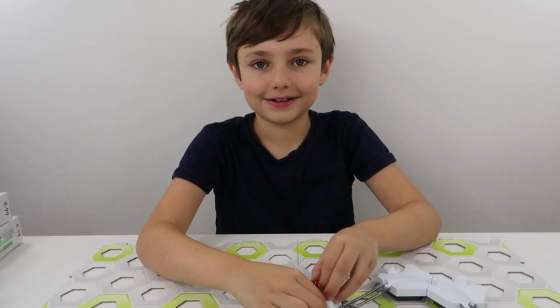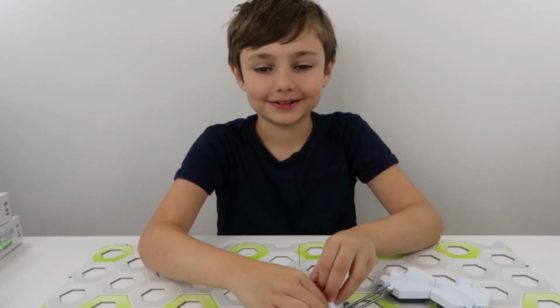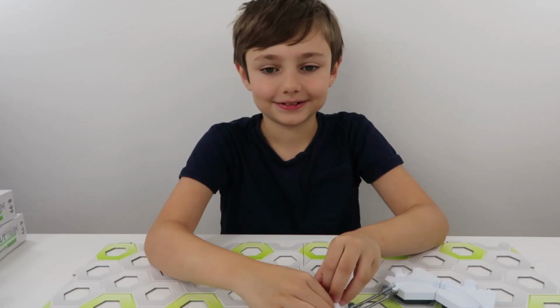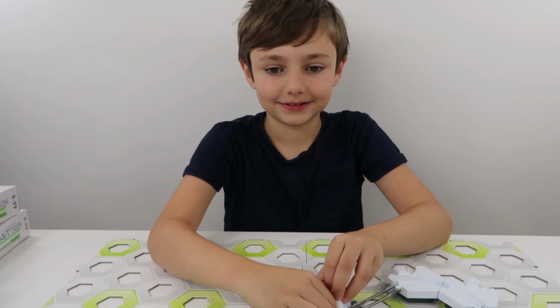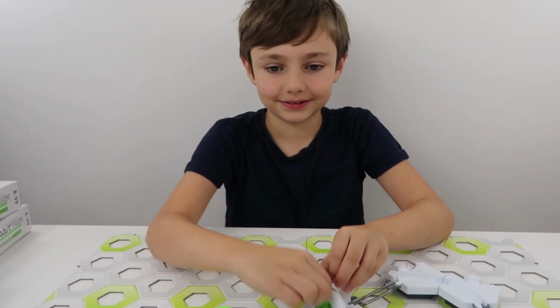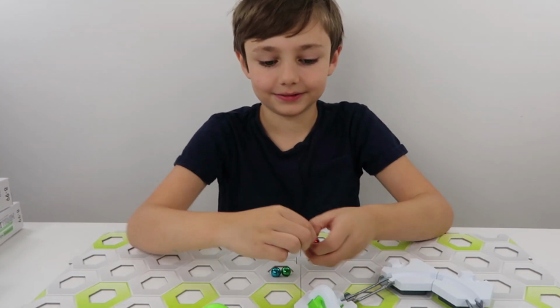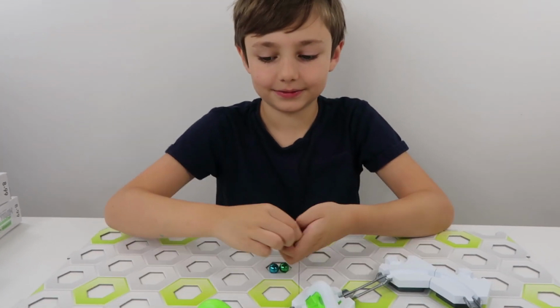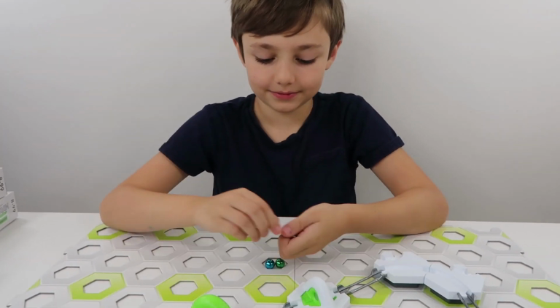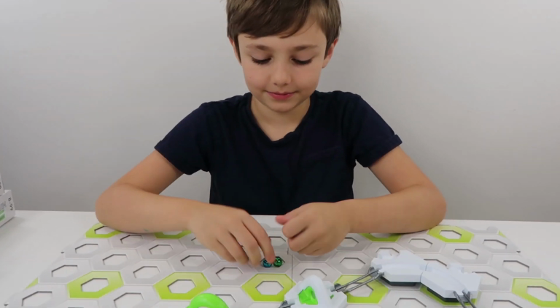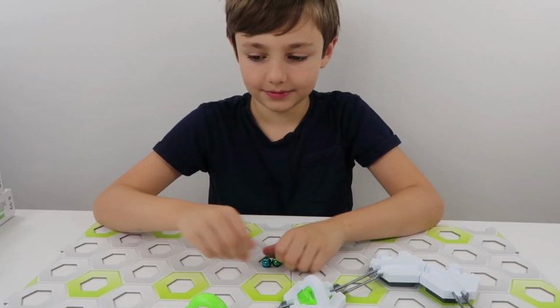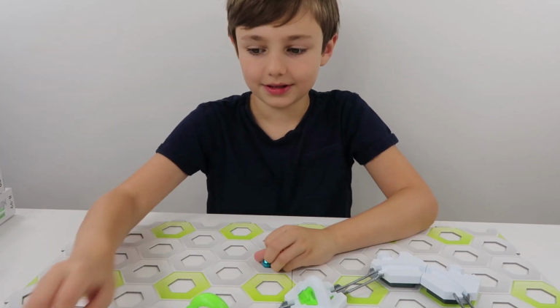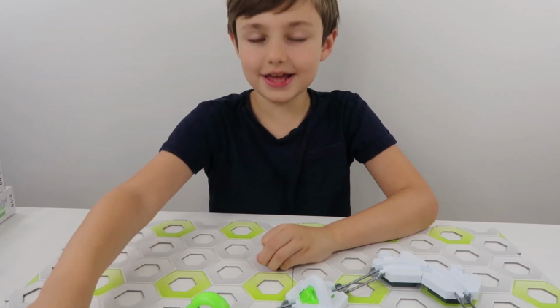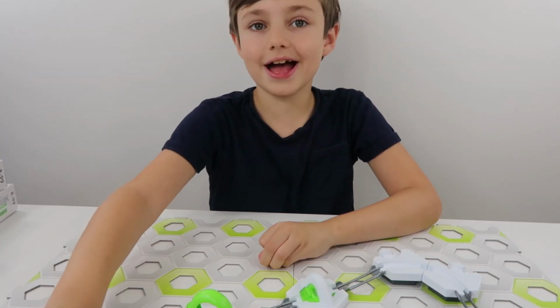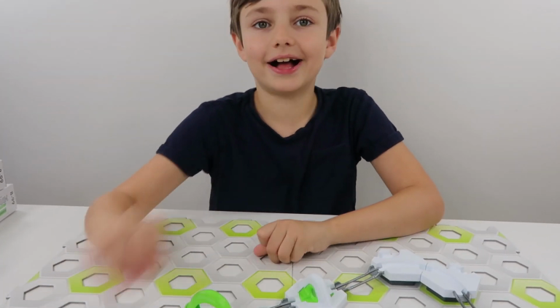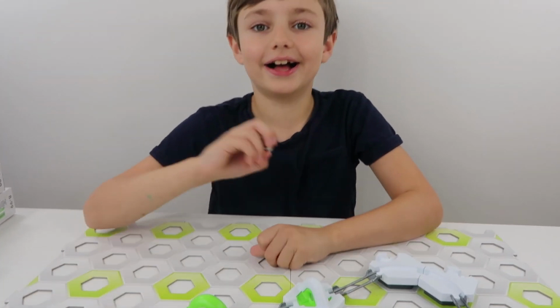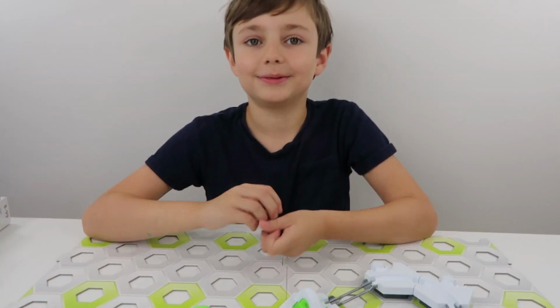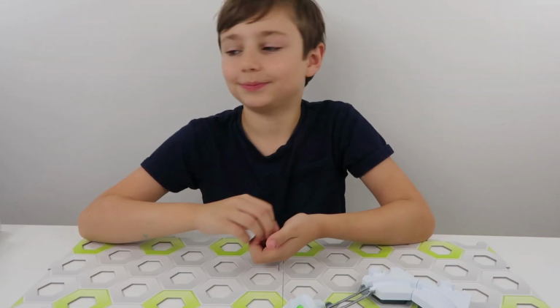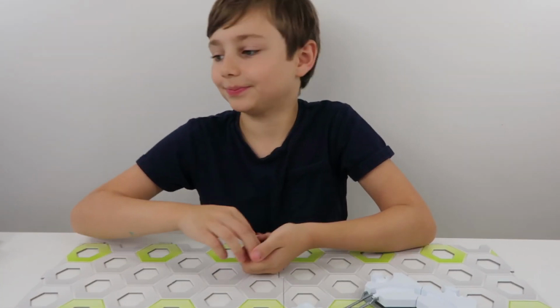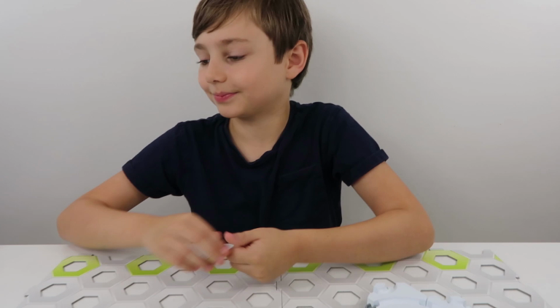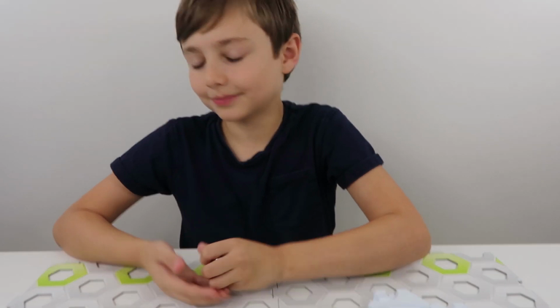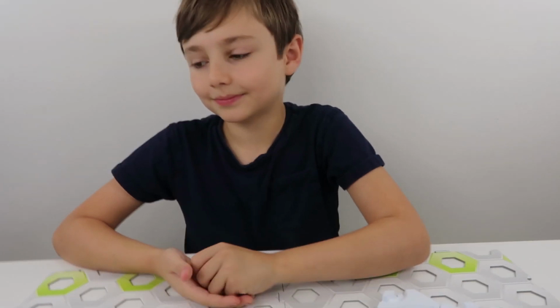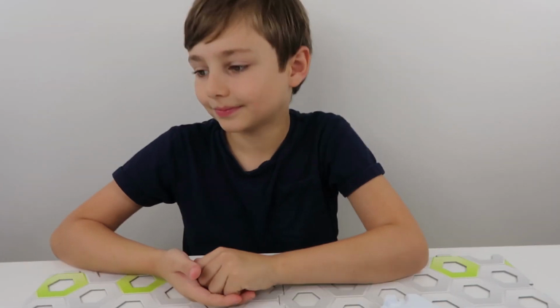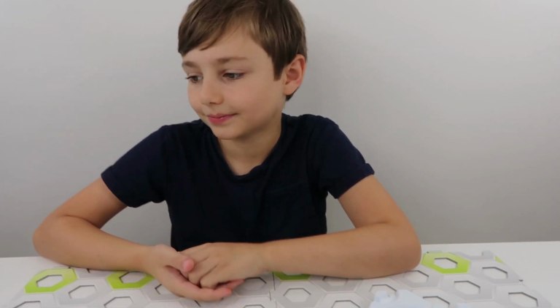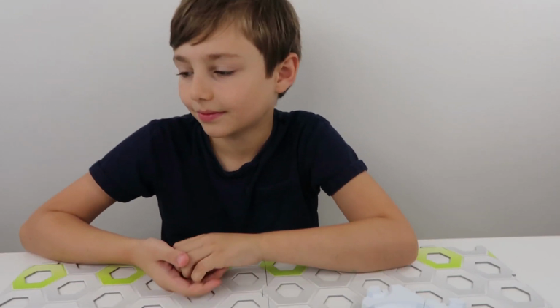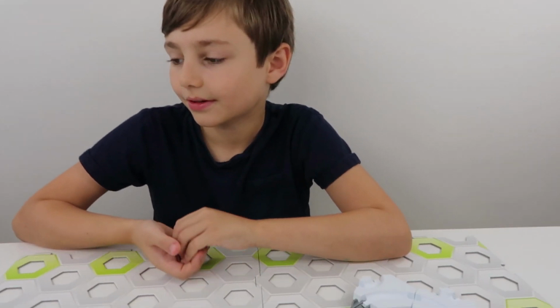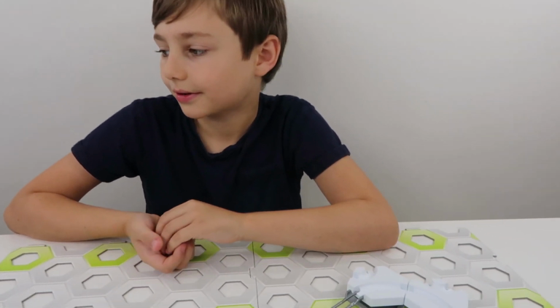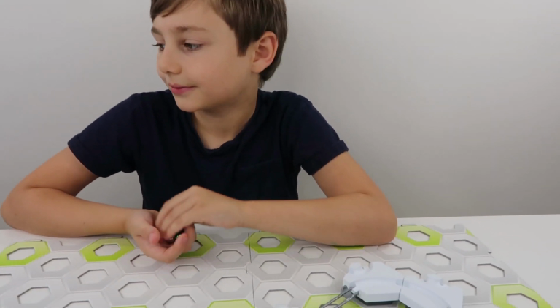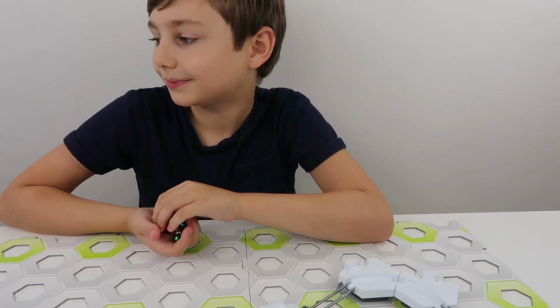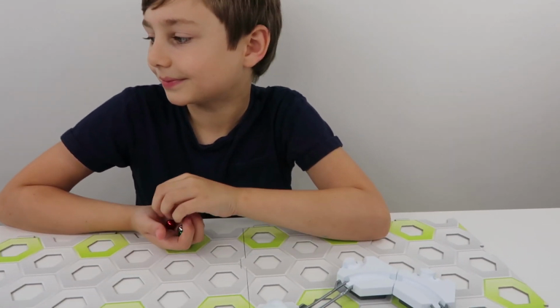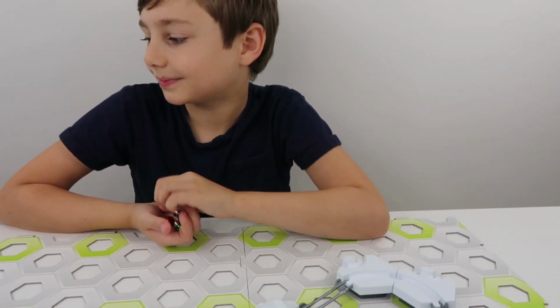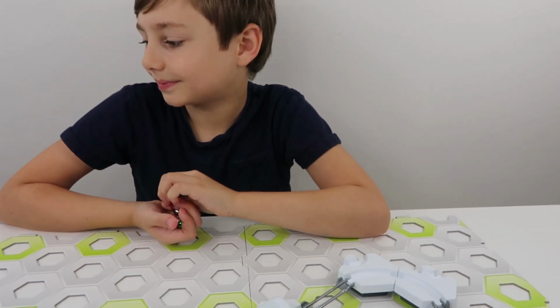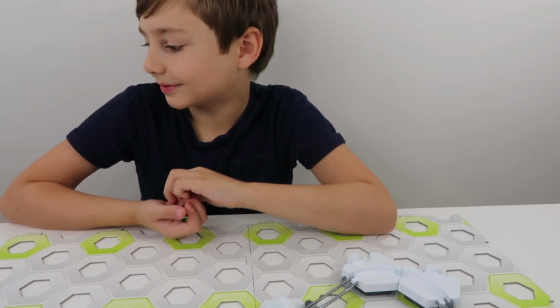Should we try out the other two expansion packs? Yeah! So next up, we've got a catapult and a hammer.